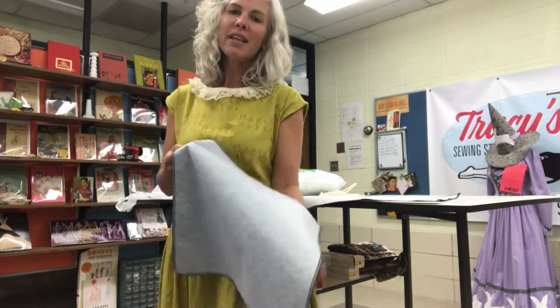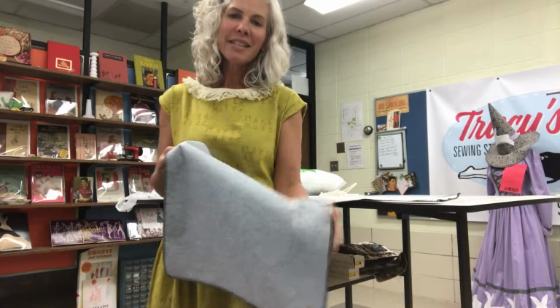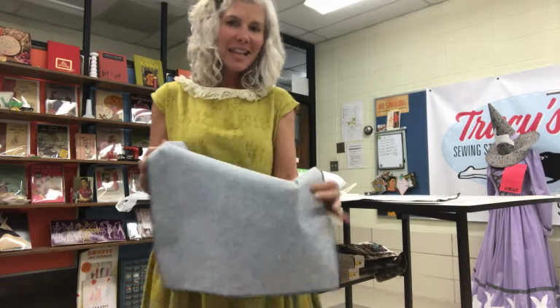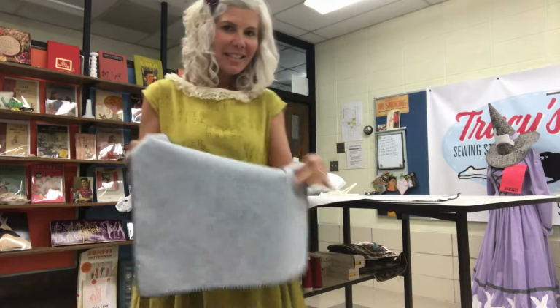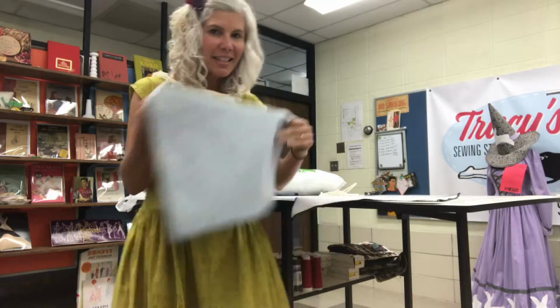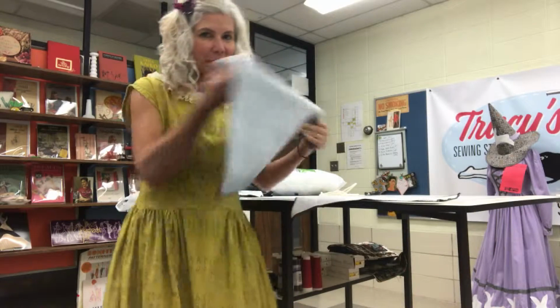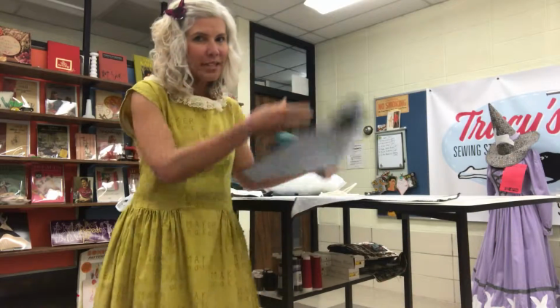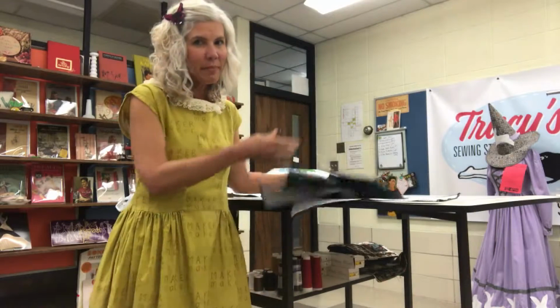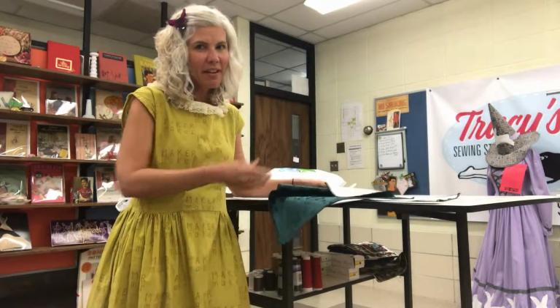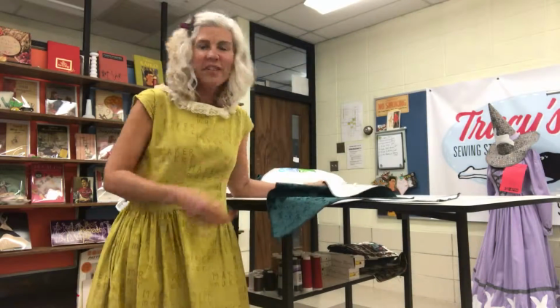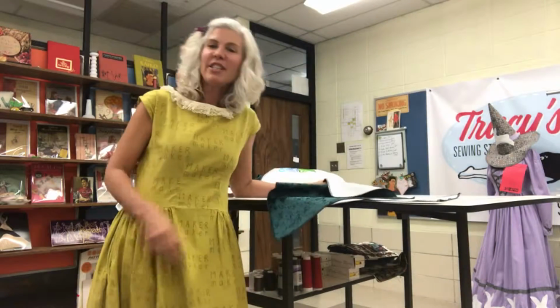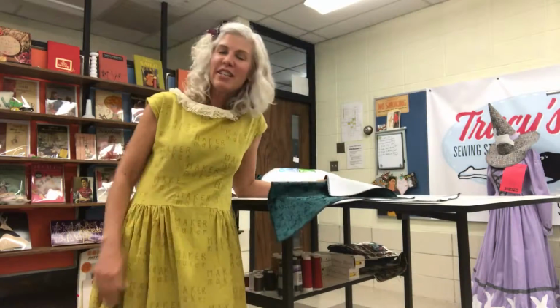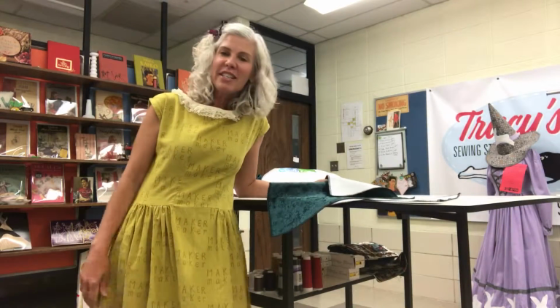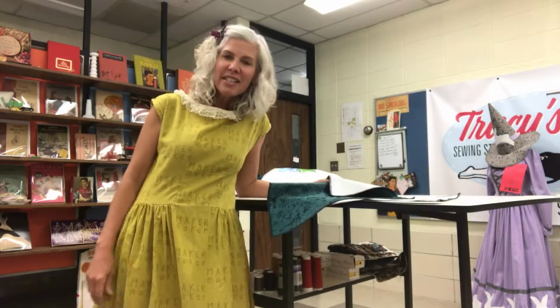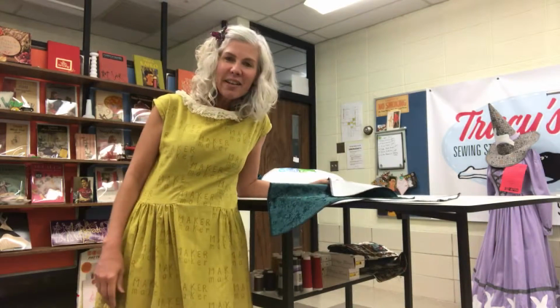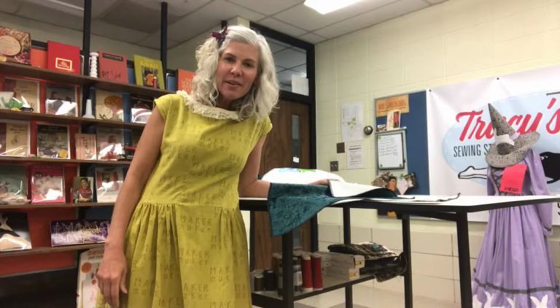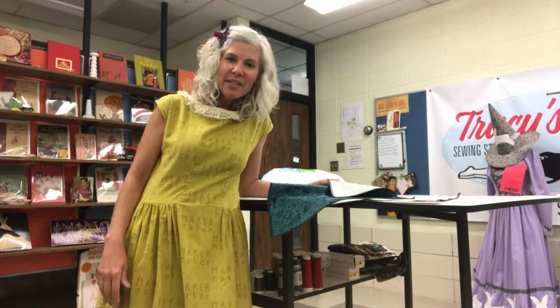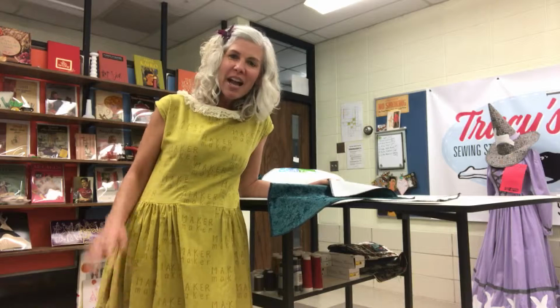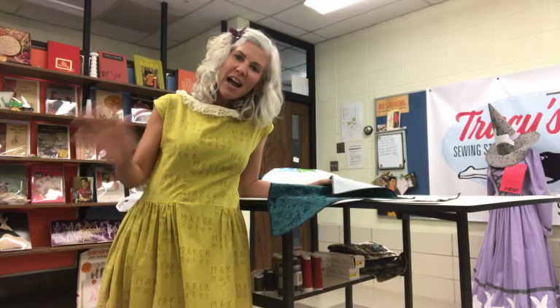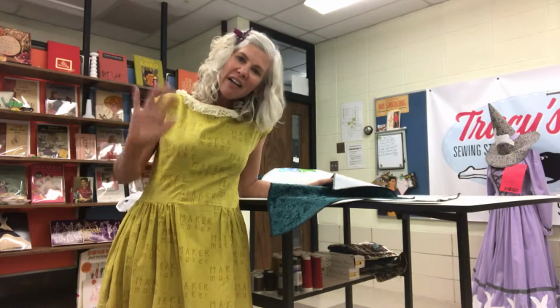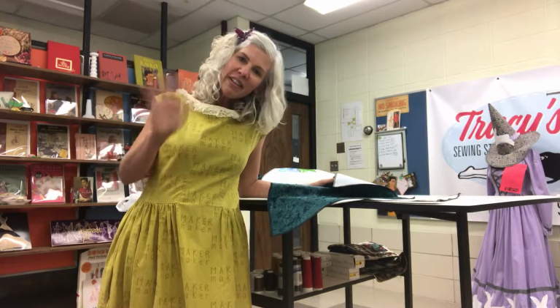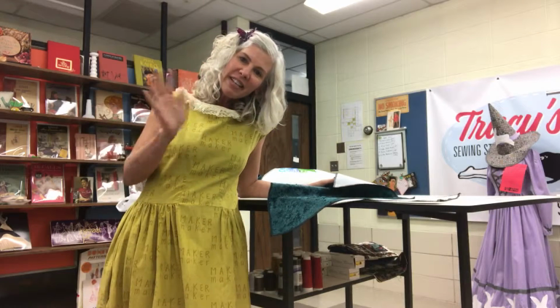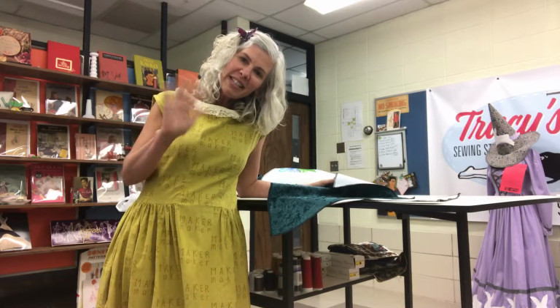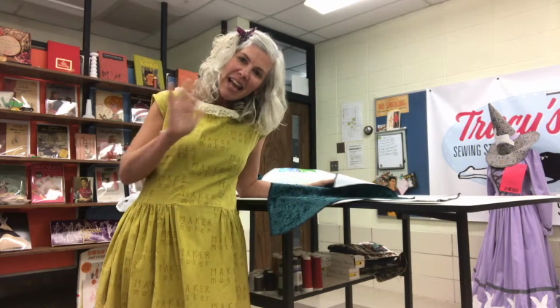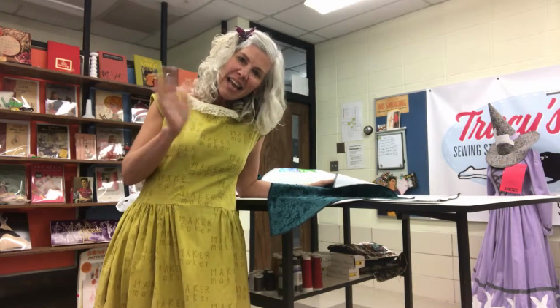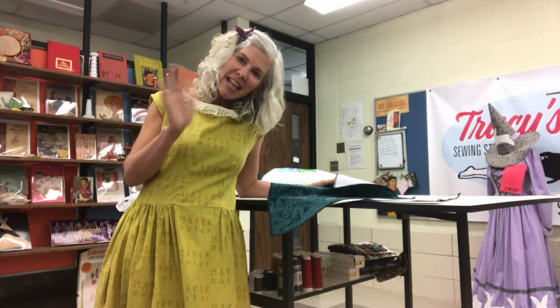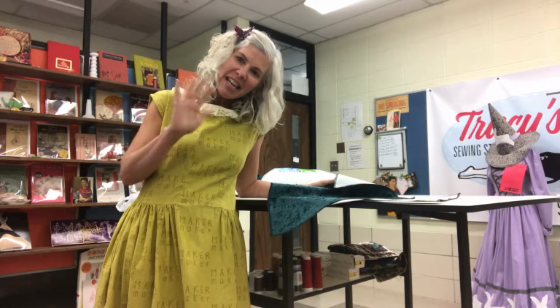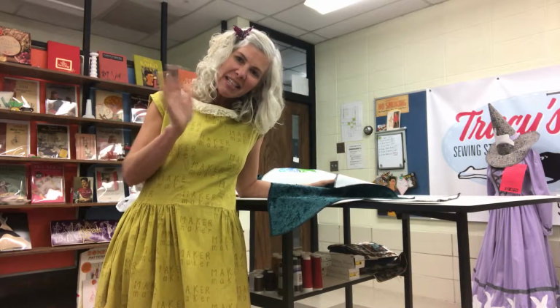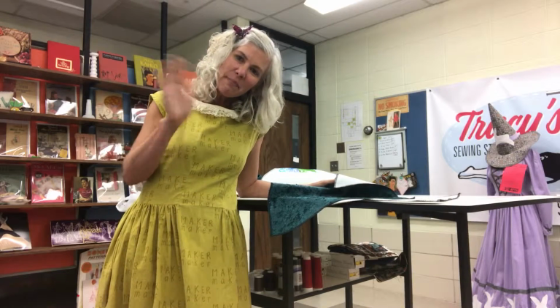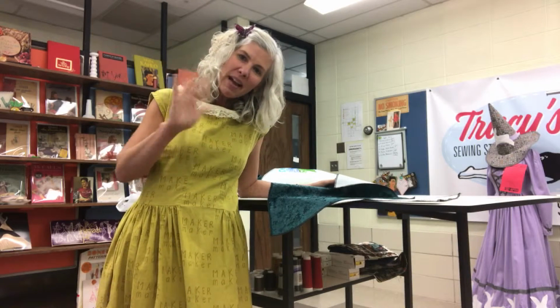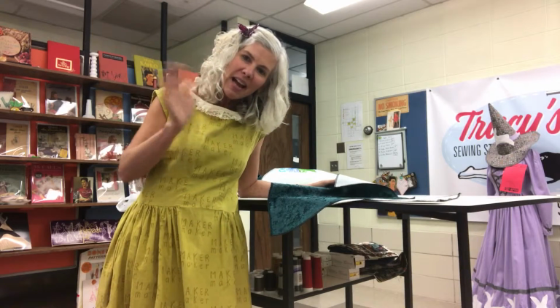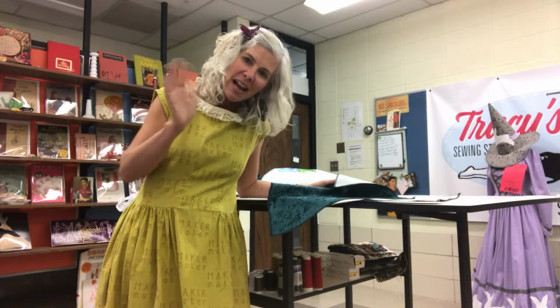So that's it. Tracy McElfresh, Tracy Sews. Have a great day. Thanks. Bye.